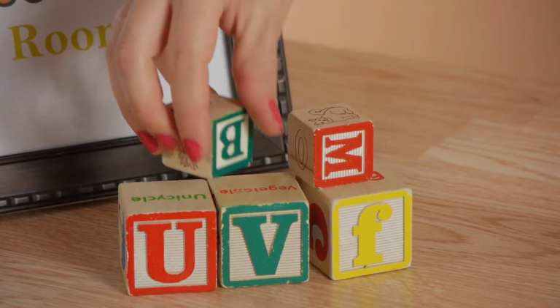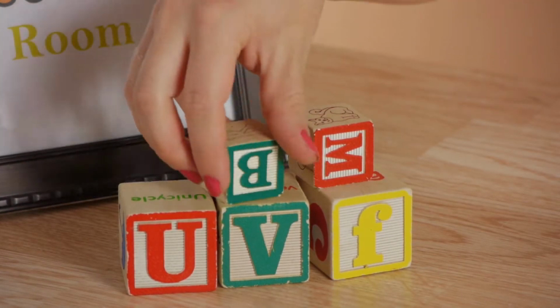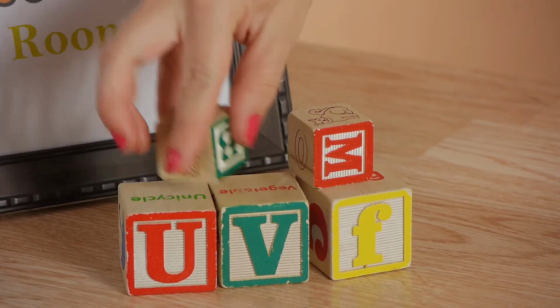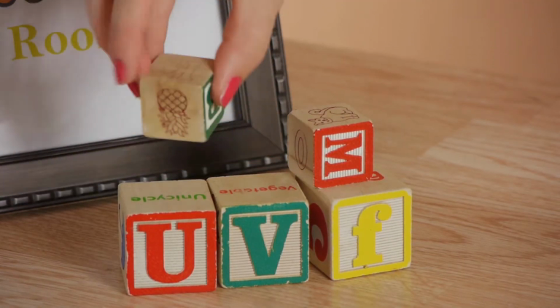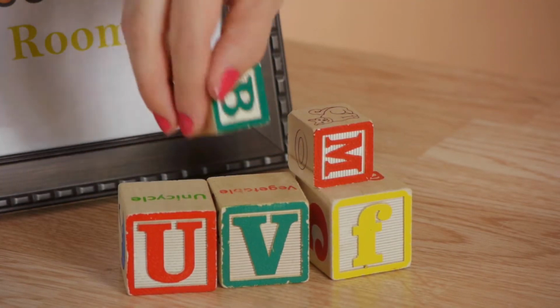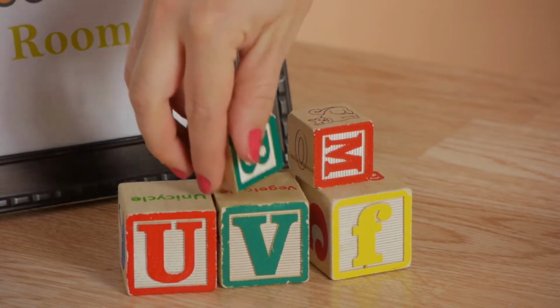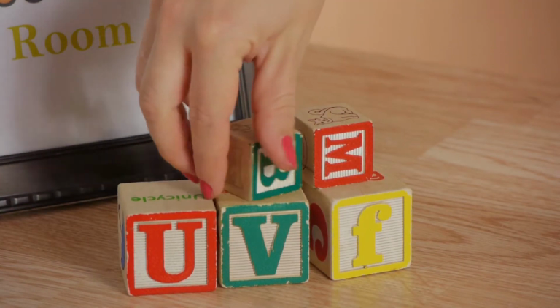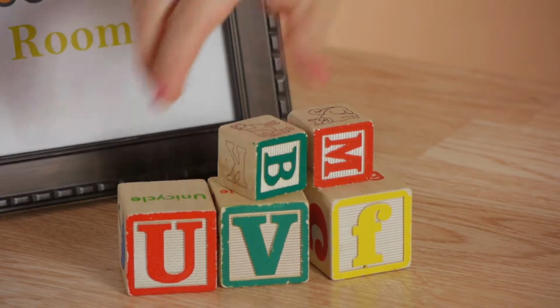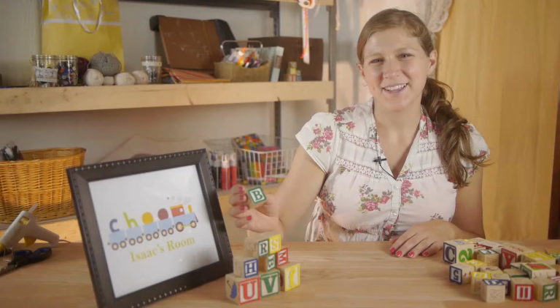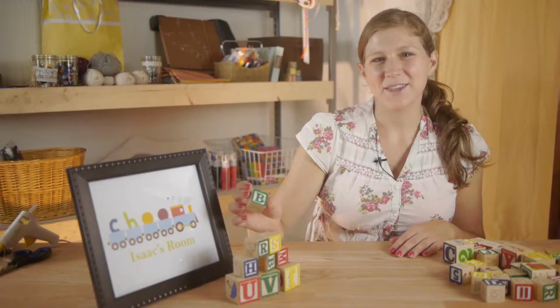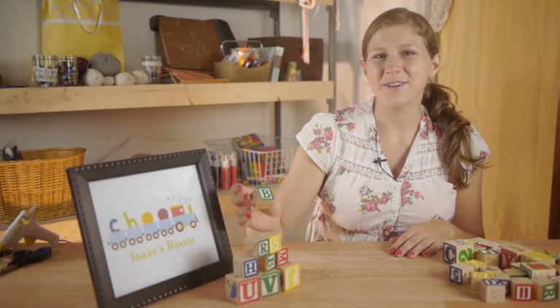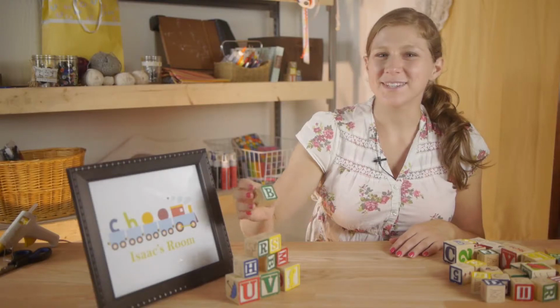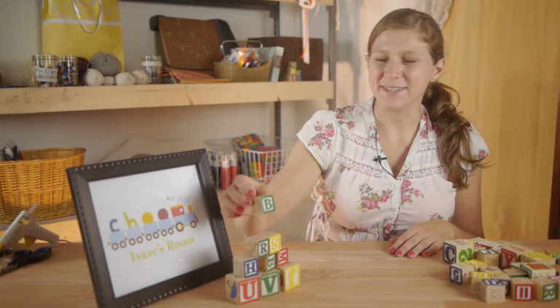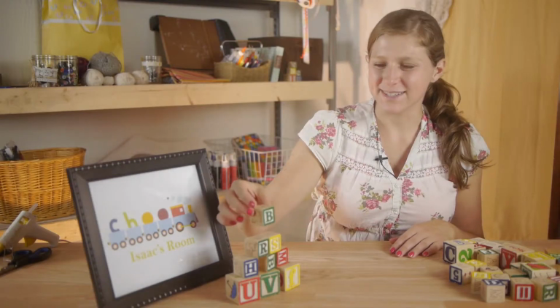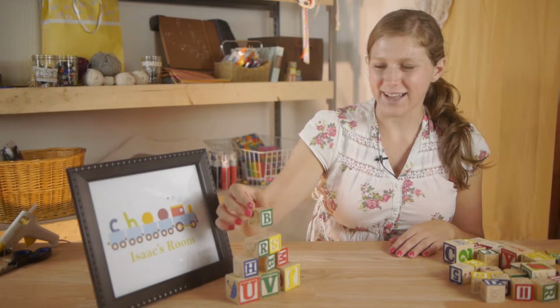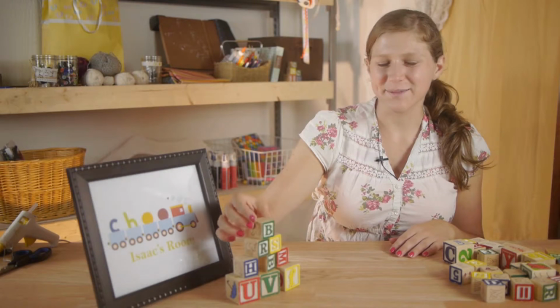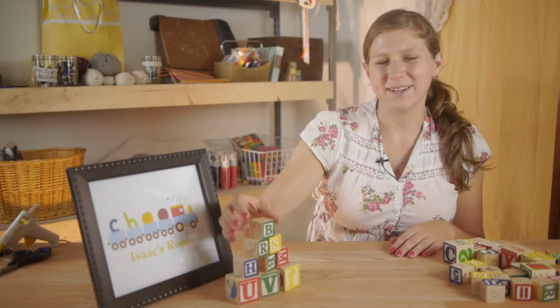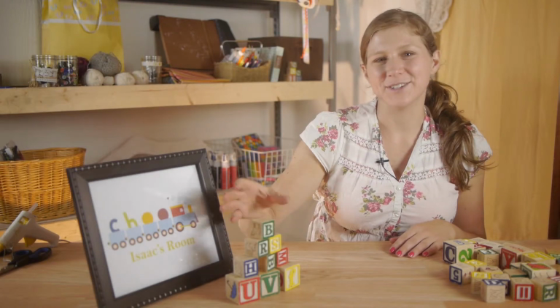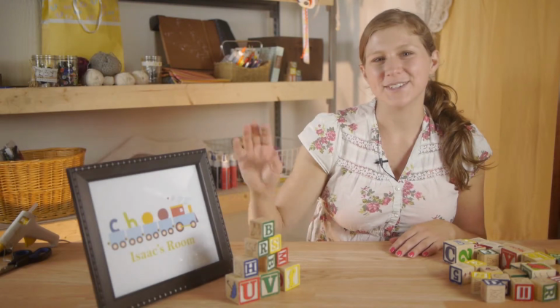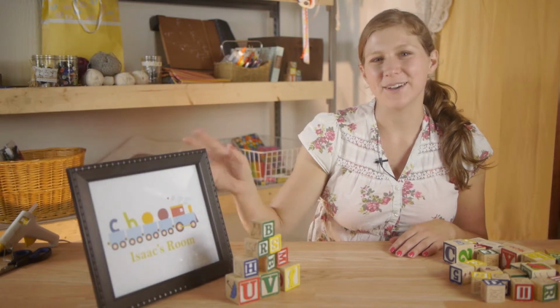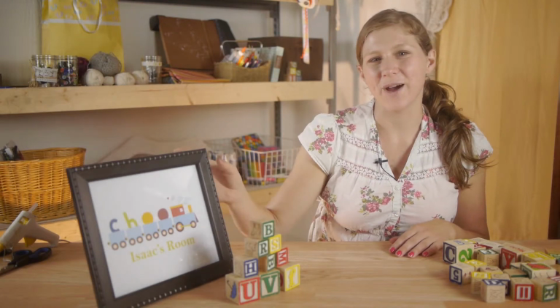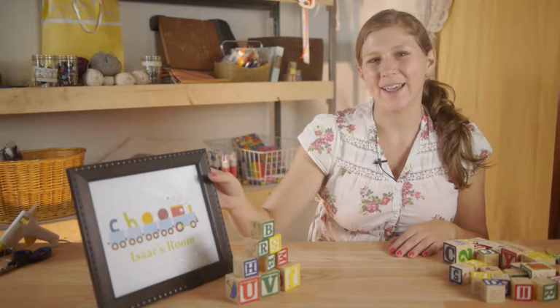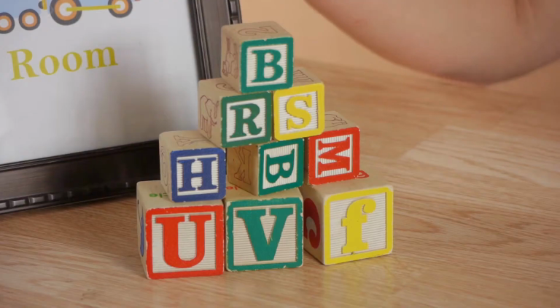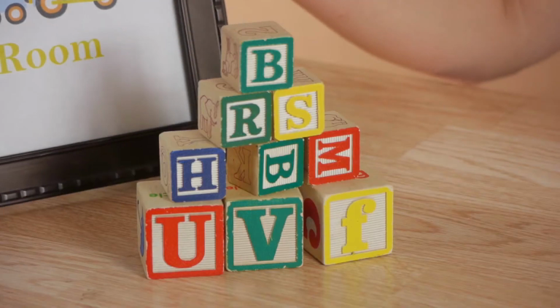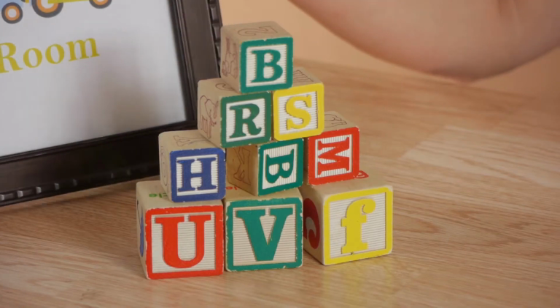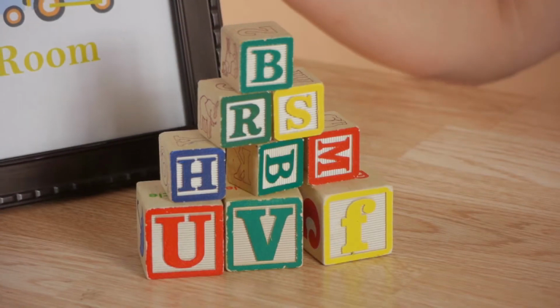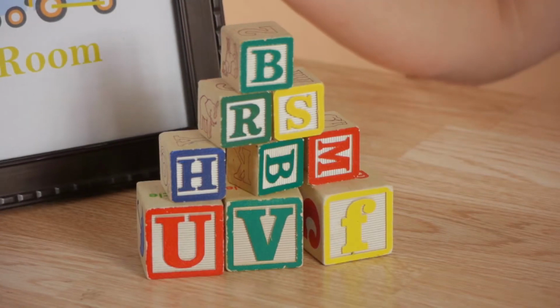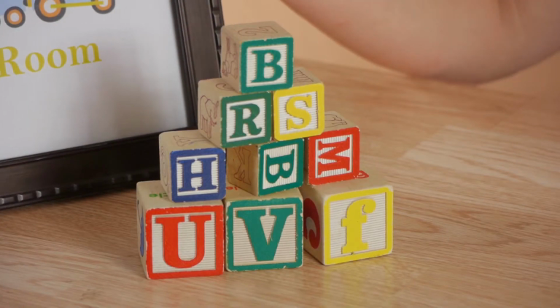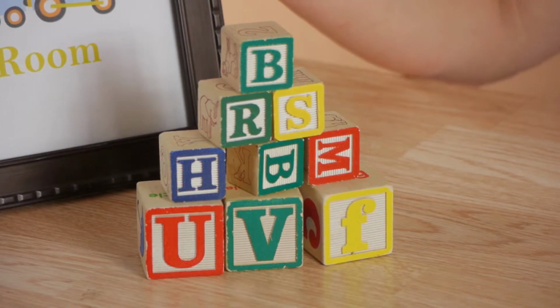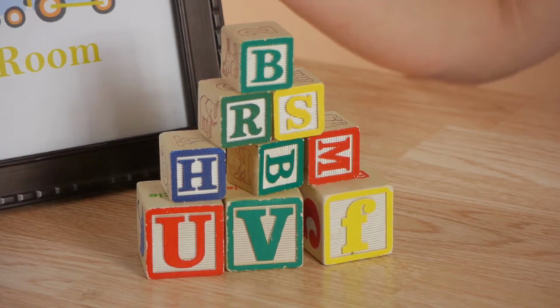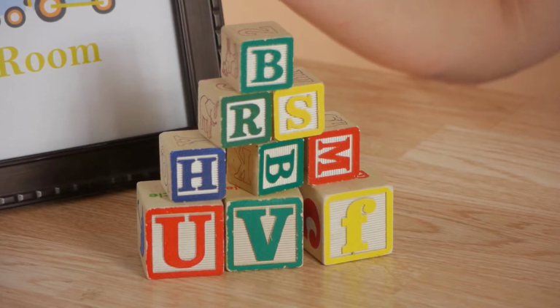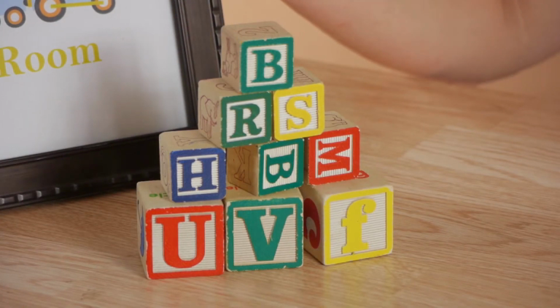You can simply stack them in an interesting way to go along with existing wall art.